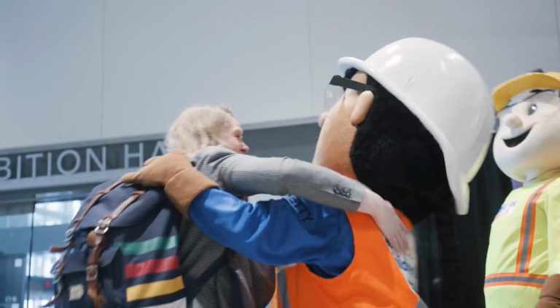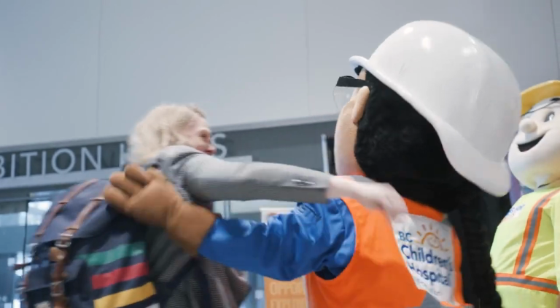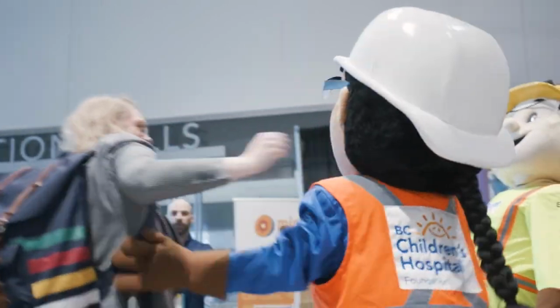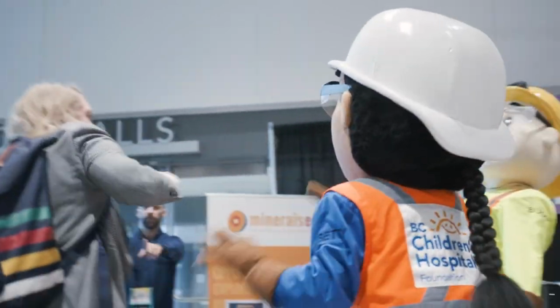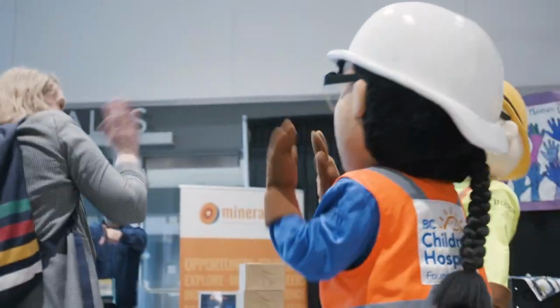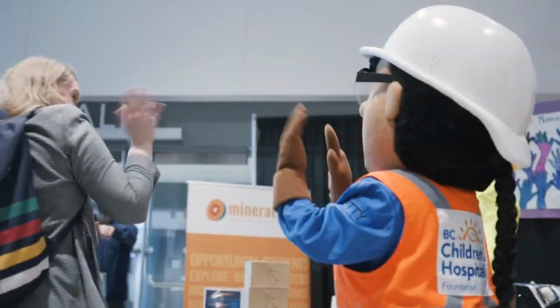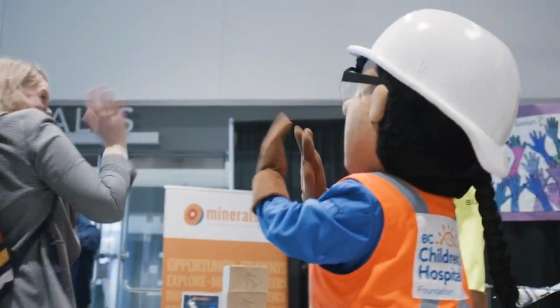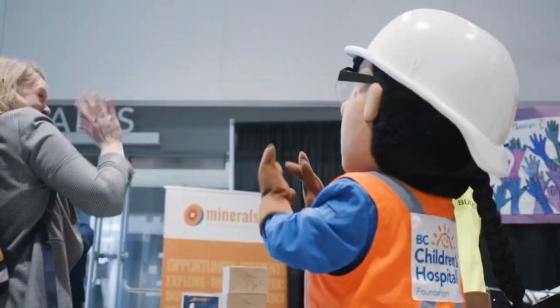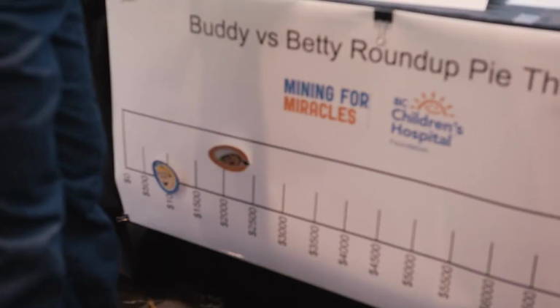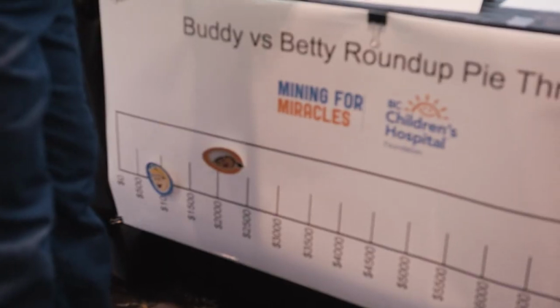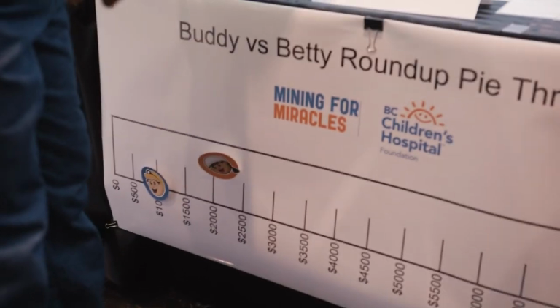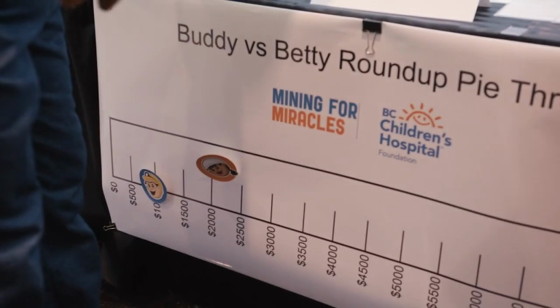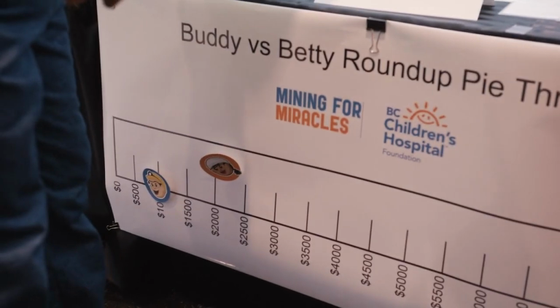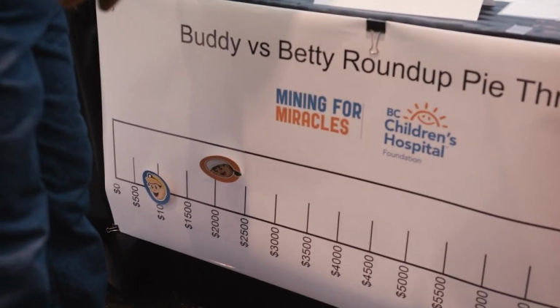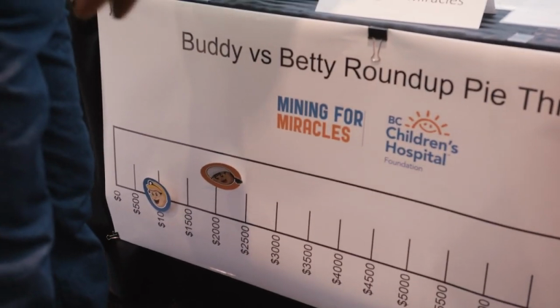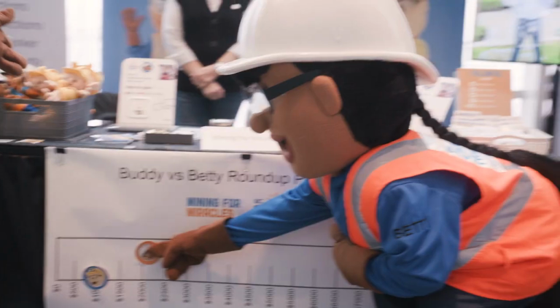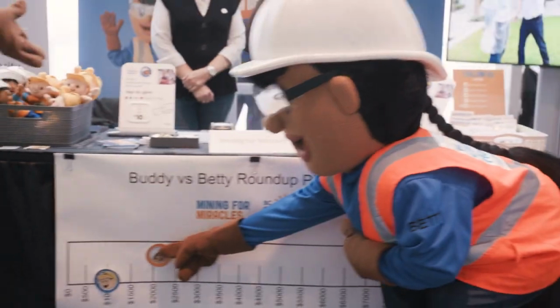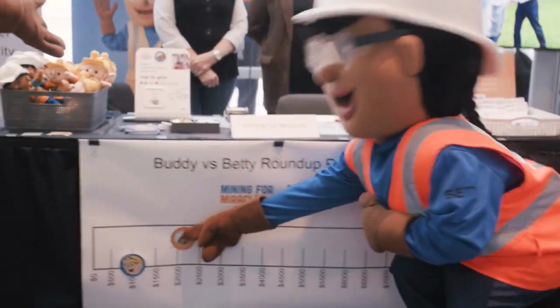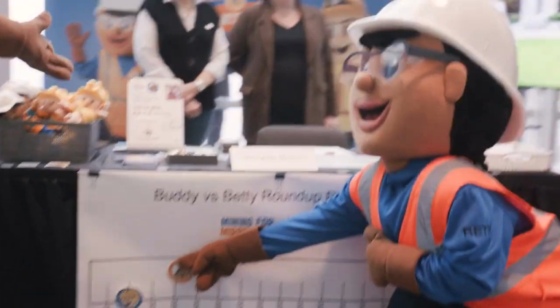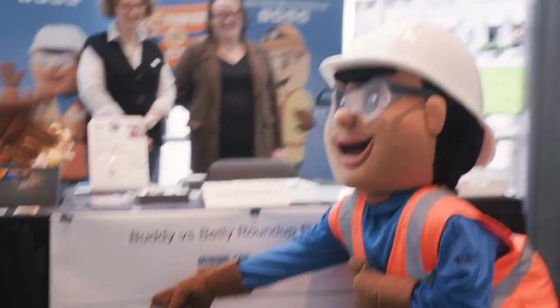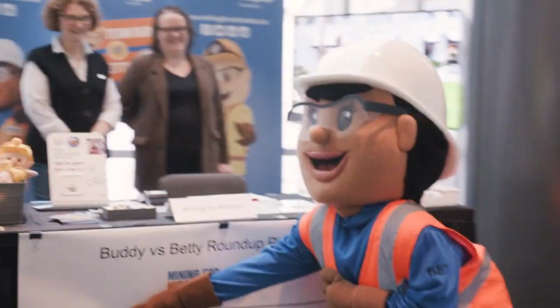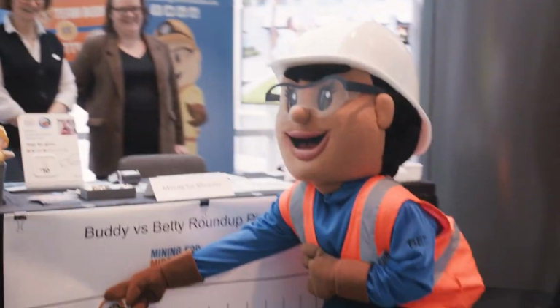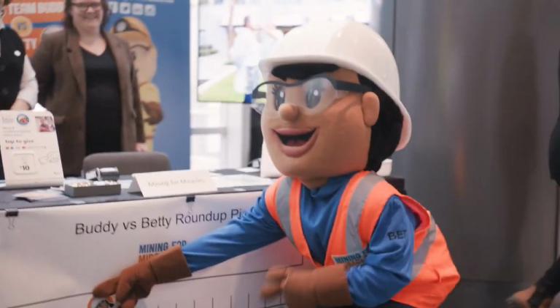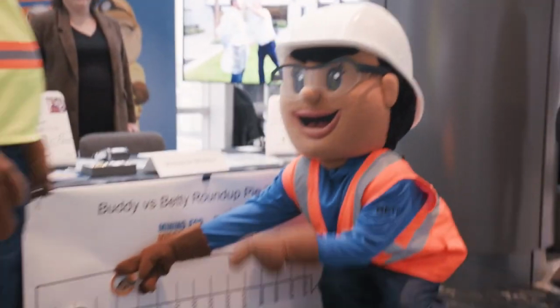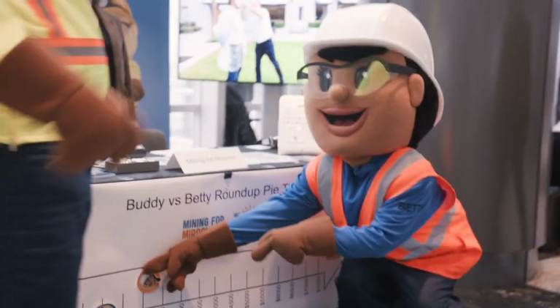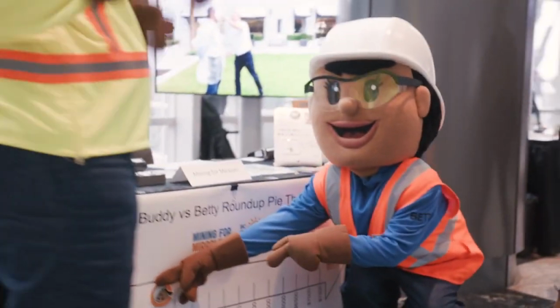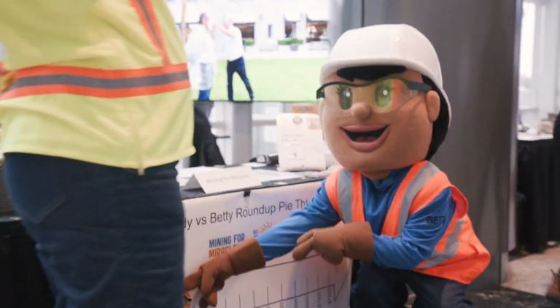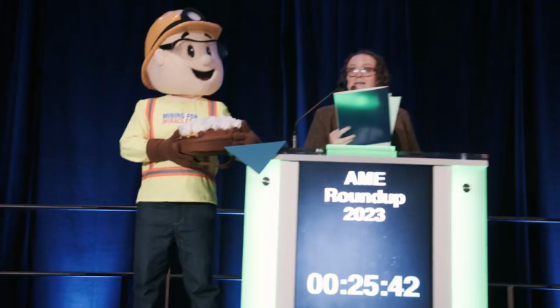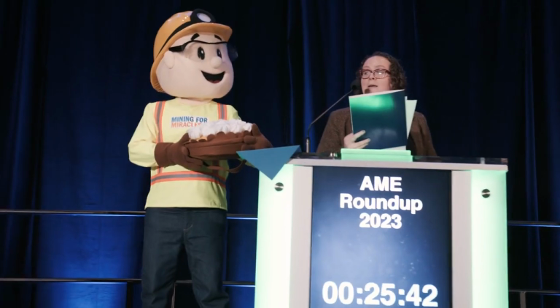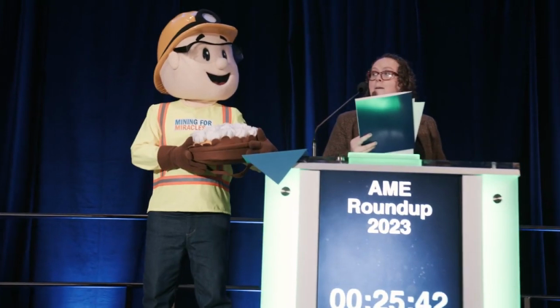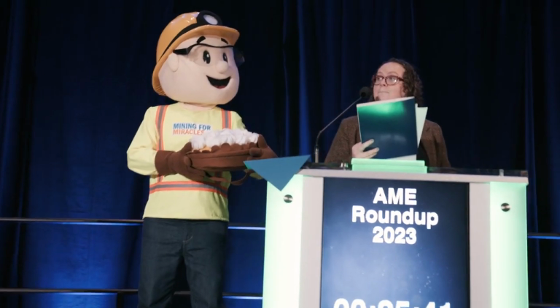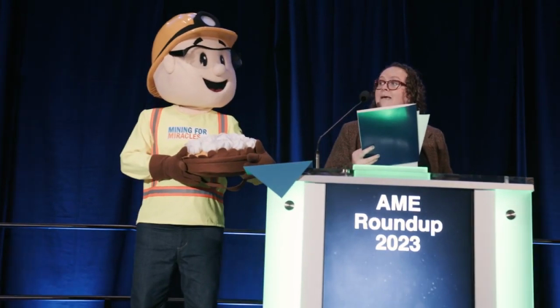The winner of the inaugural Buddy vs. Betty Pie Throw is Betty.